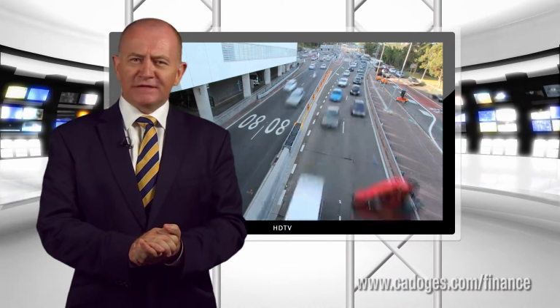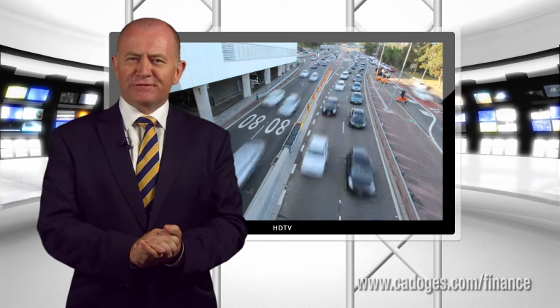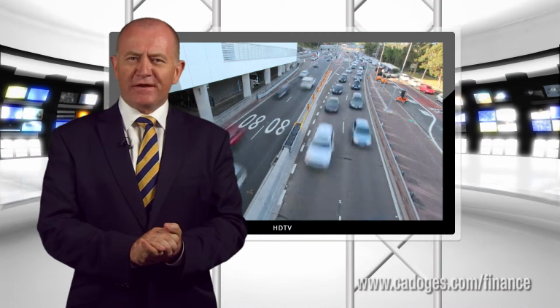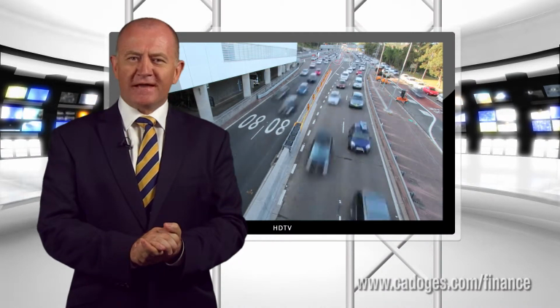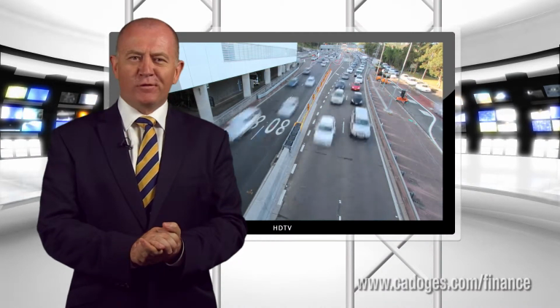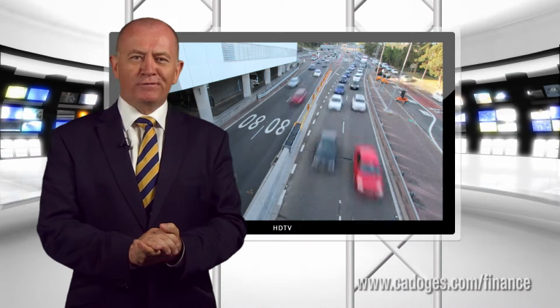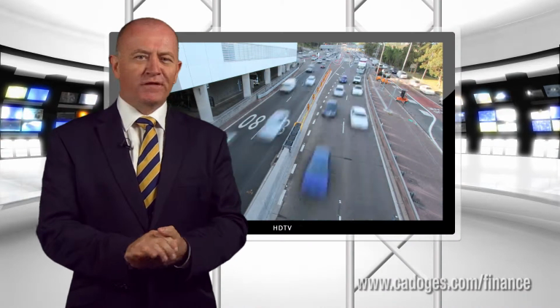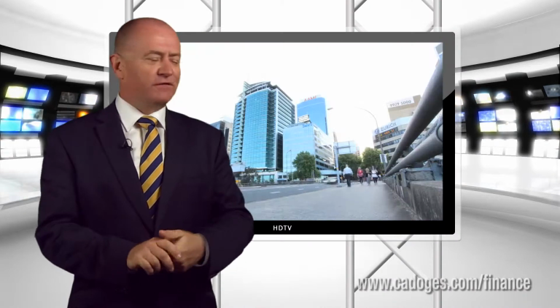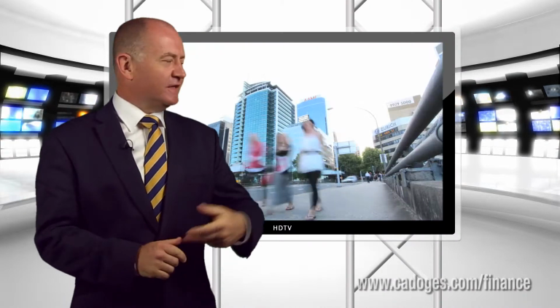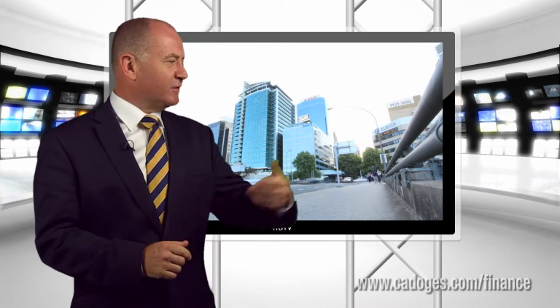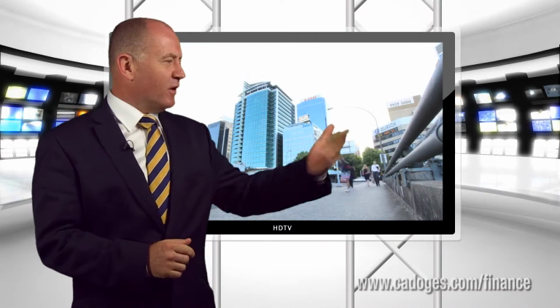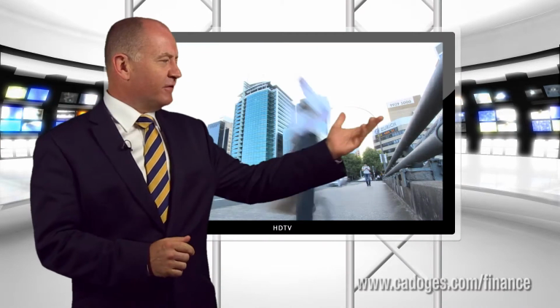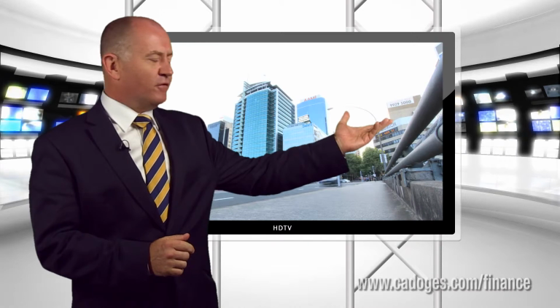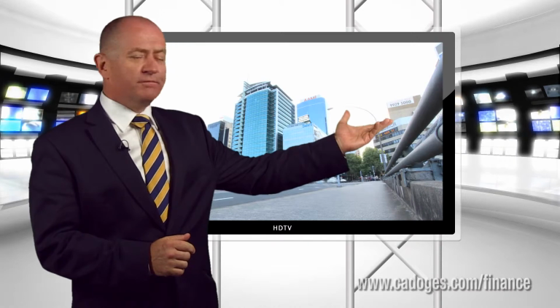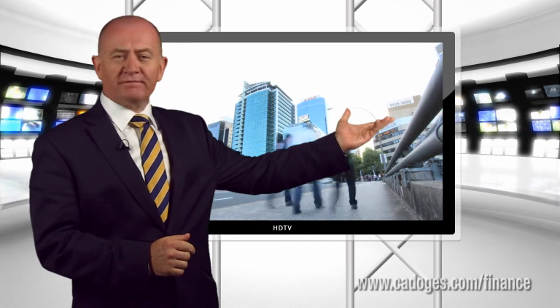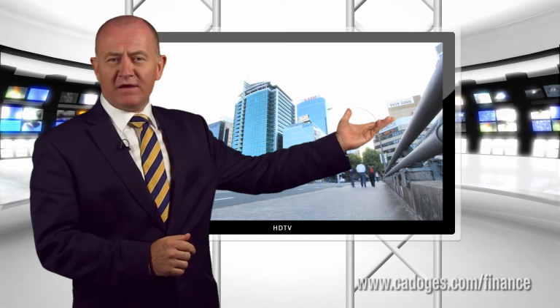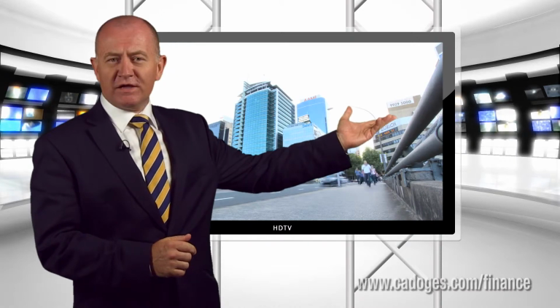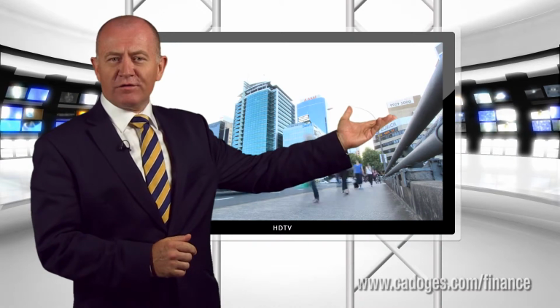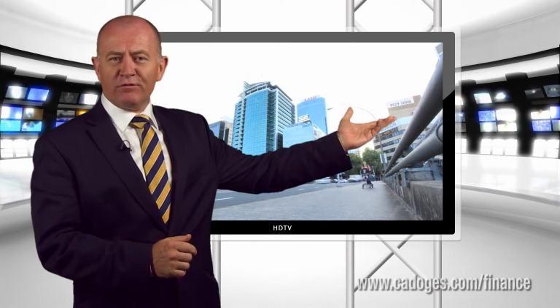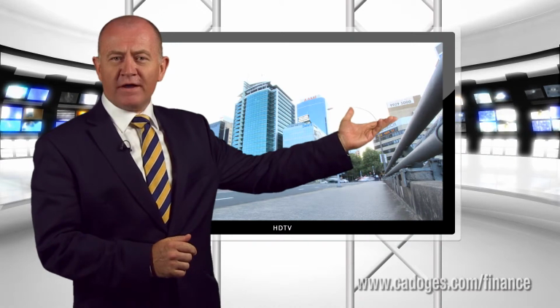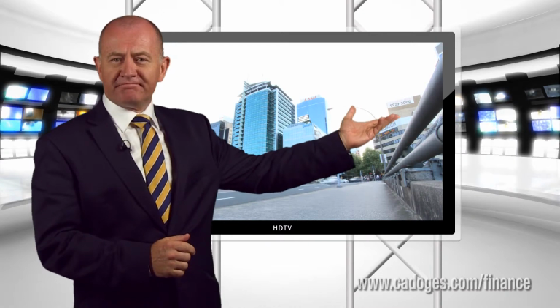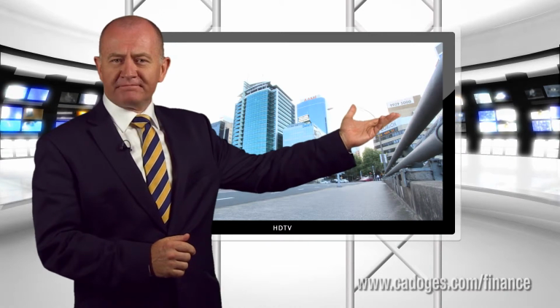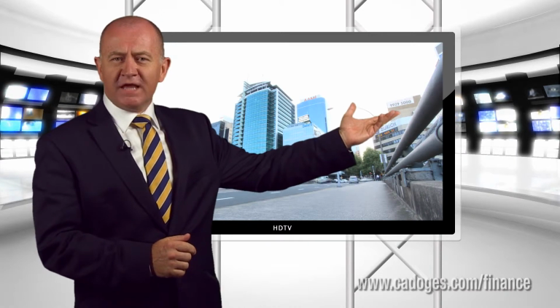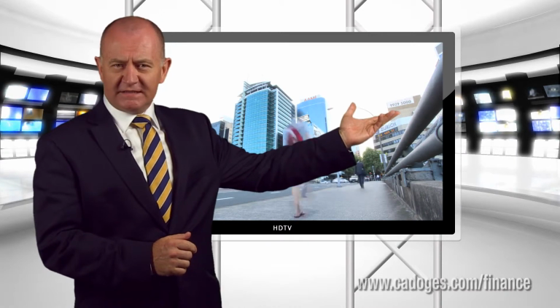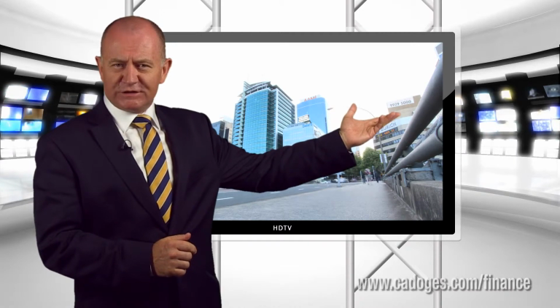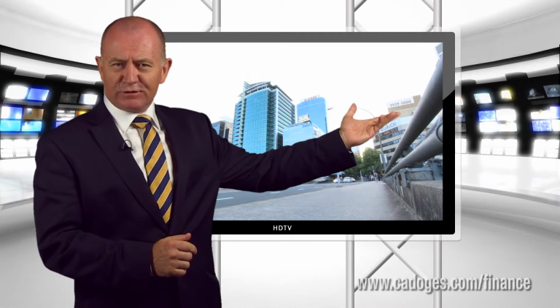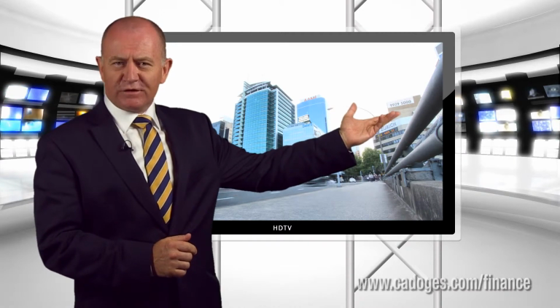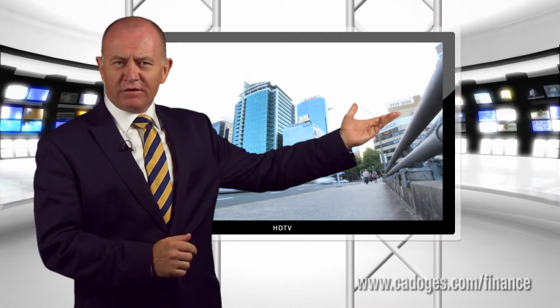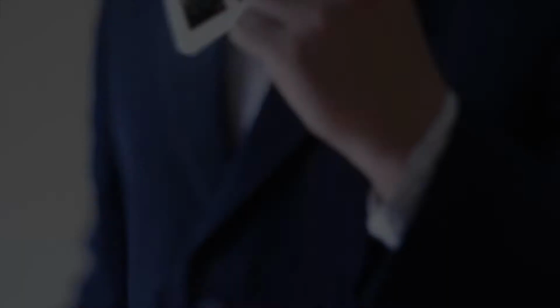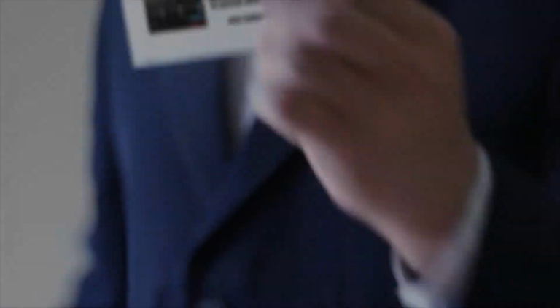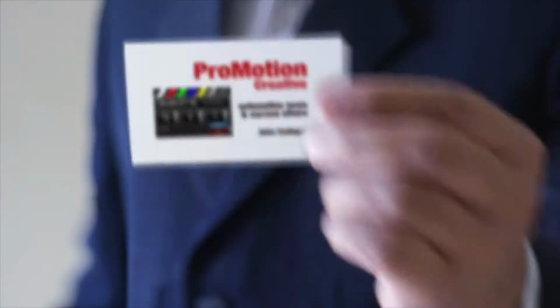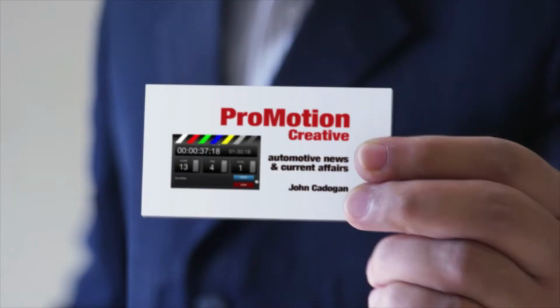To find out more, fill in the inquiry form over there on the right. This is John Cadogan reporting.